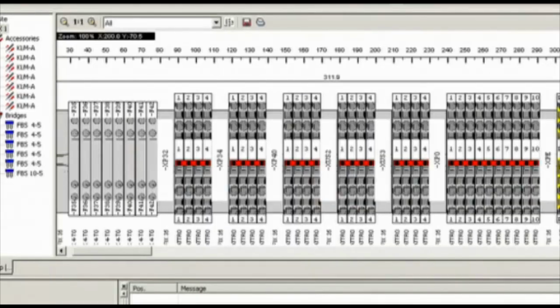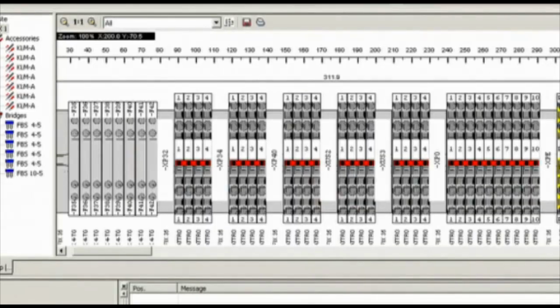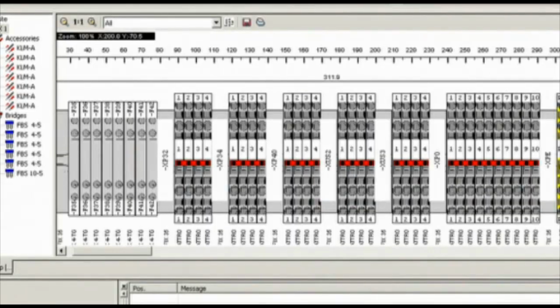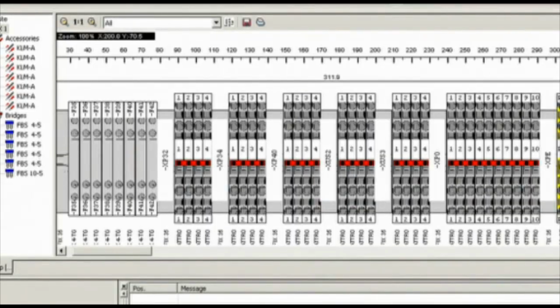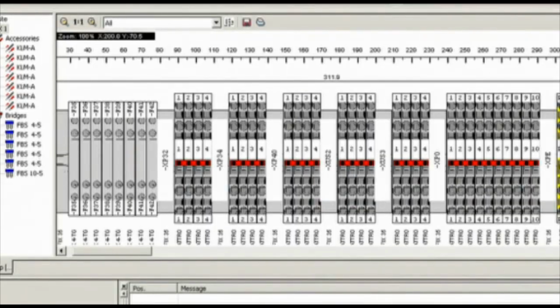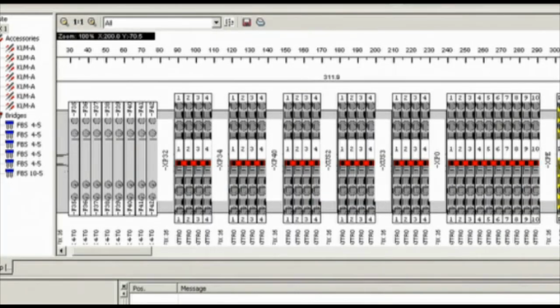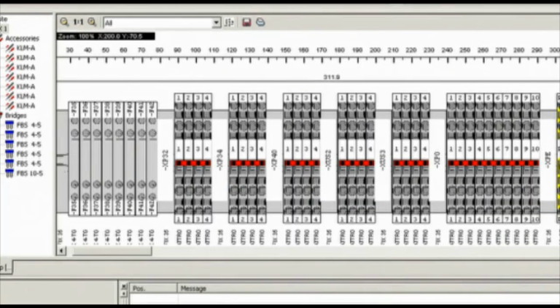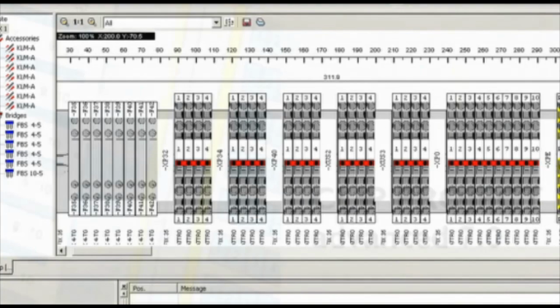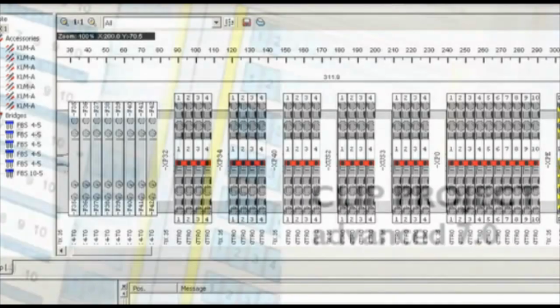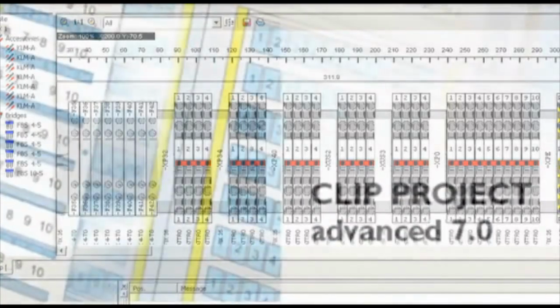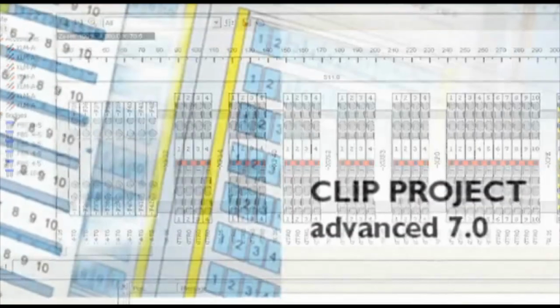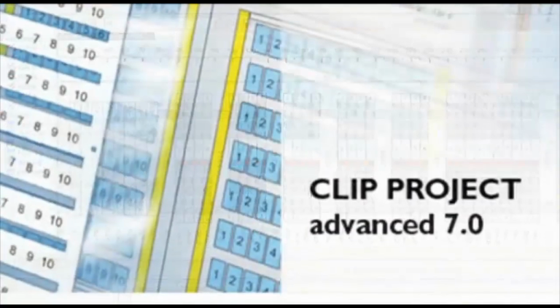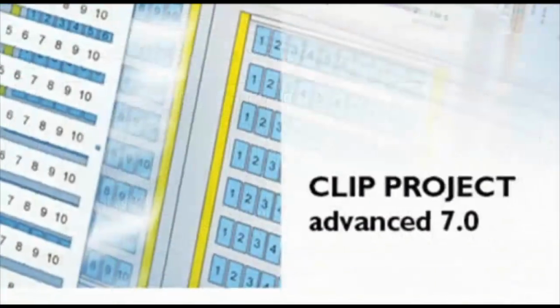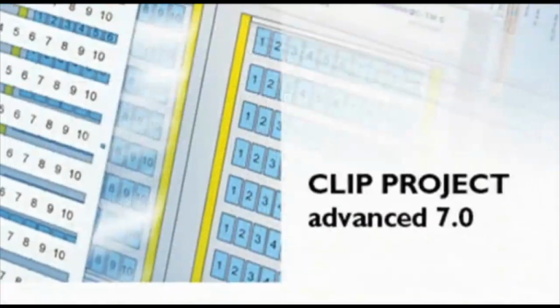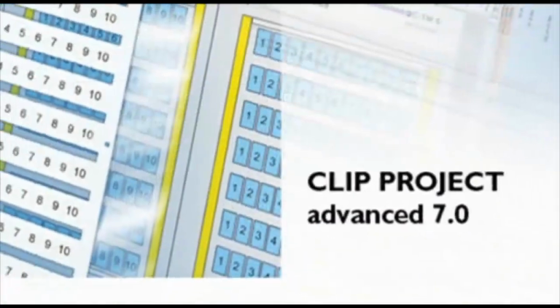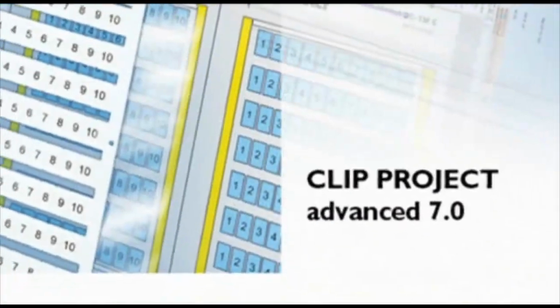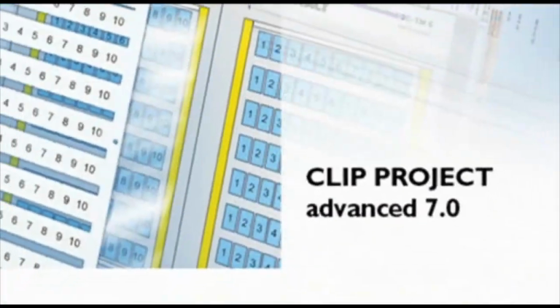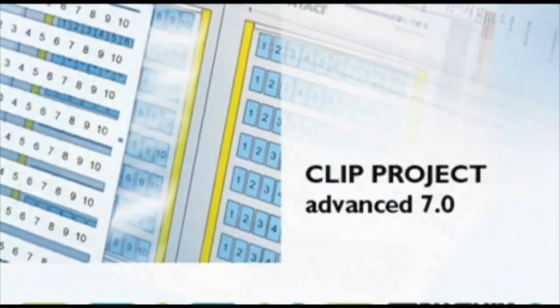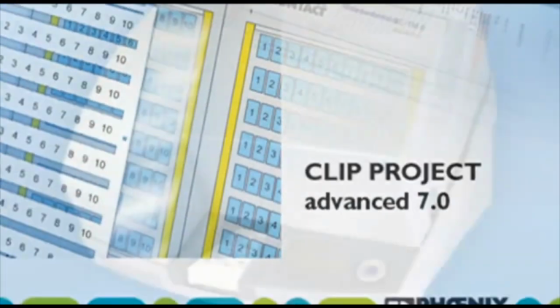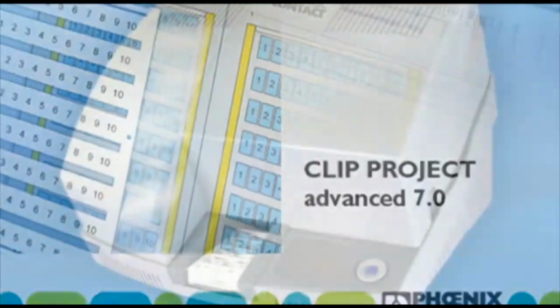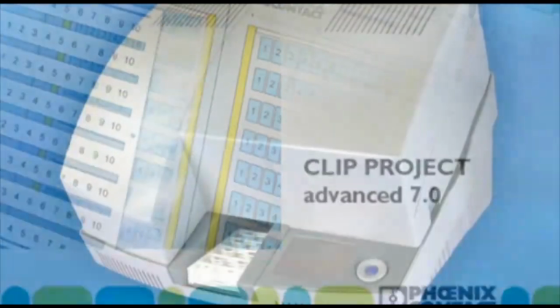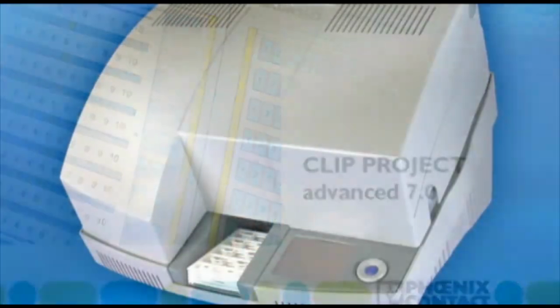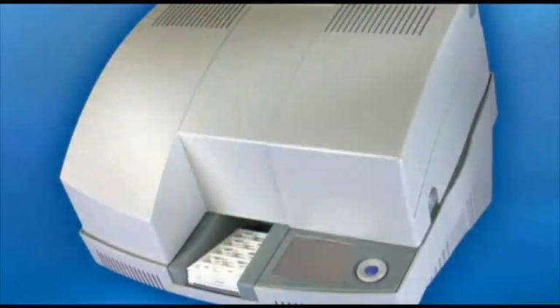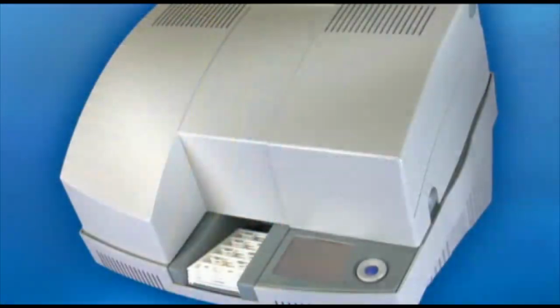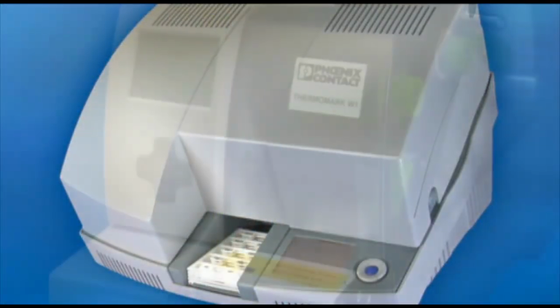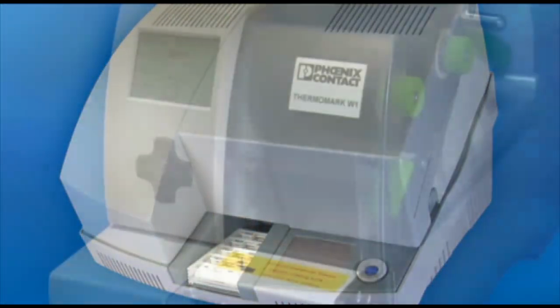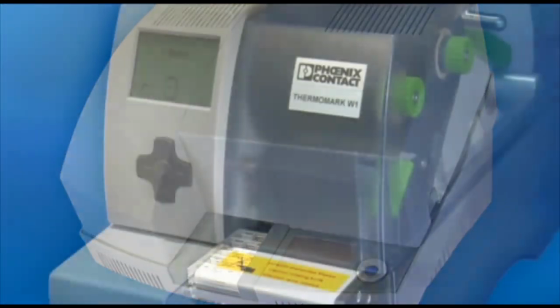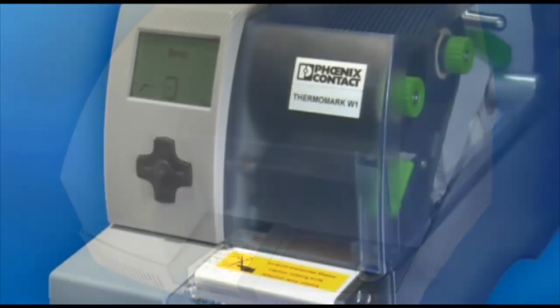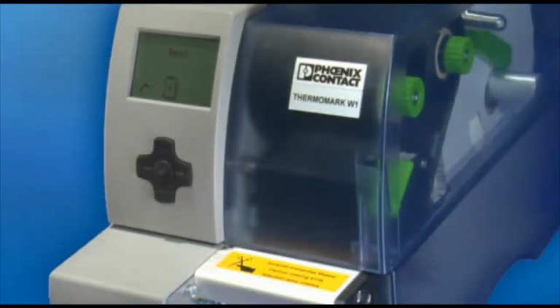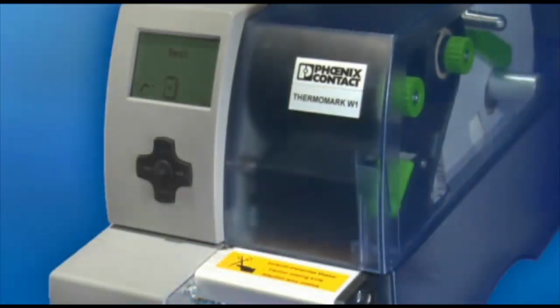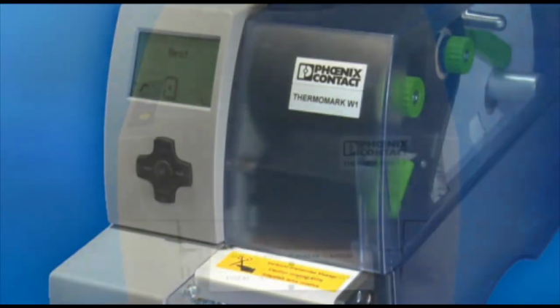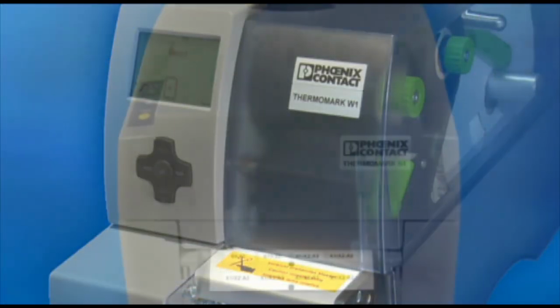The marking system includes Clip Project Advanced planning software, various printing systems, and the appropriate labeling material.